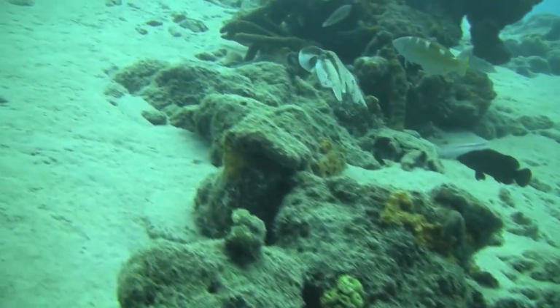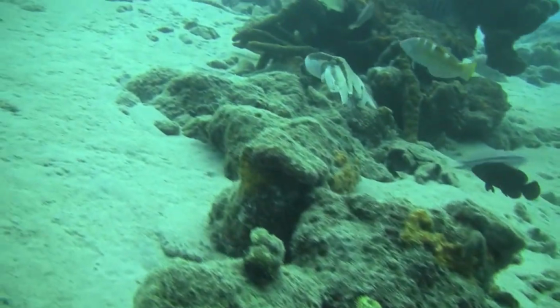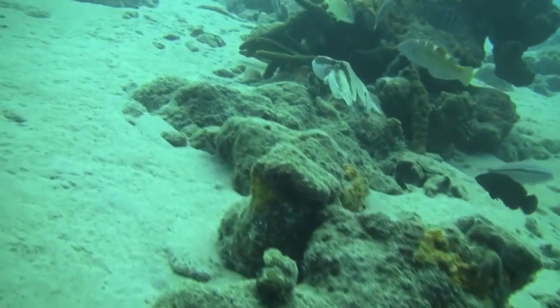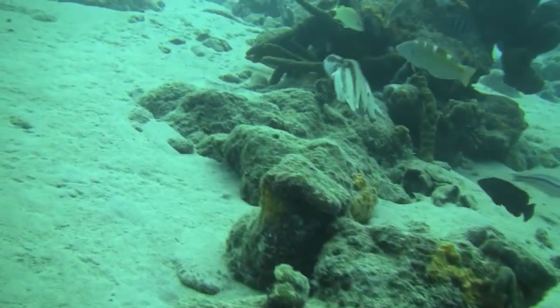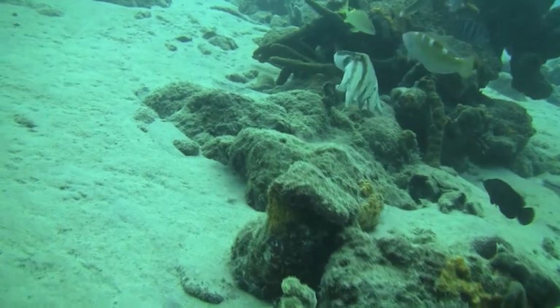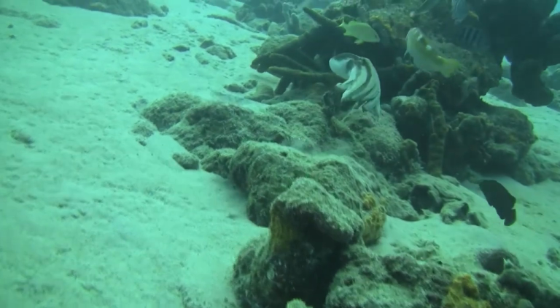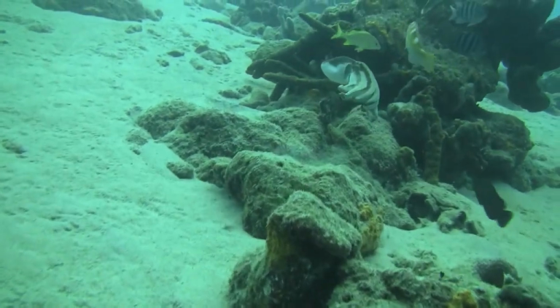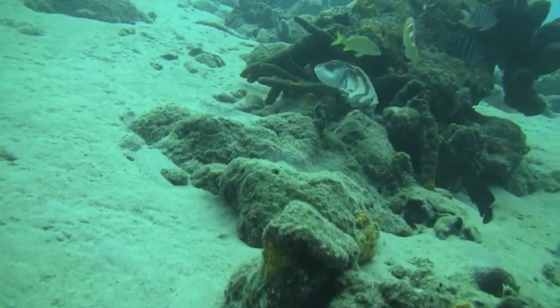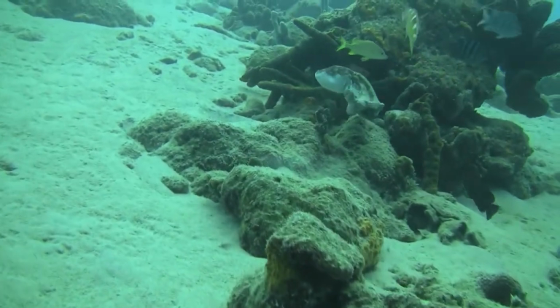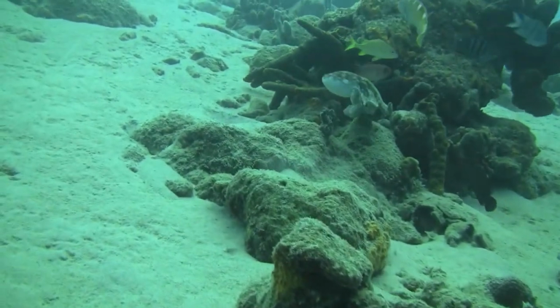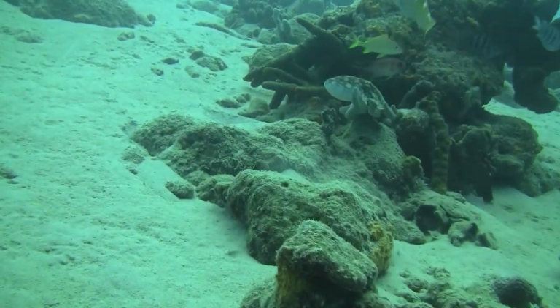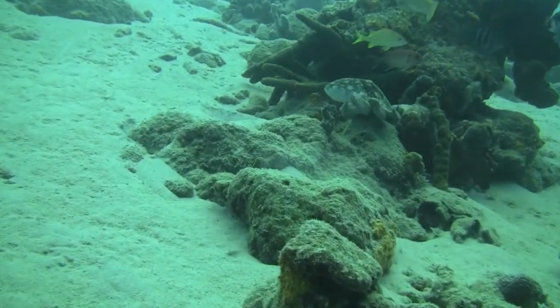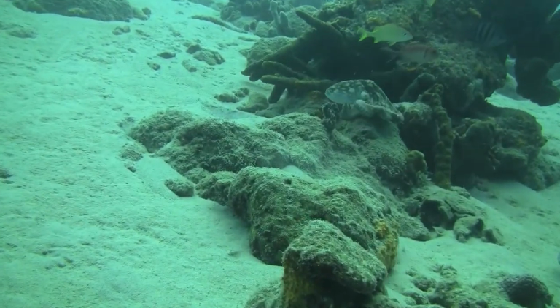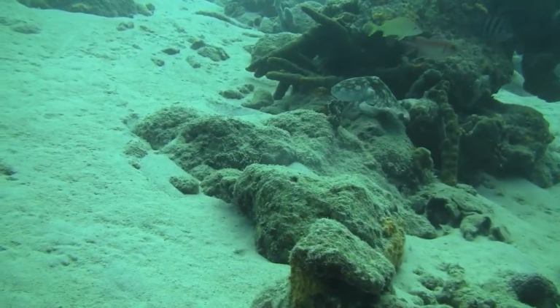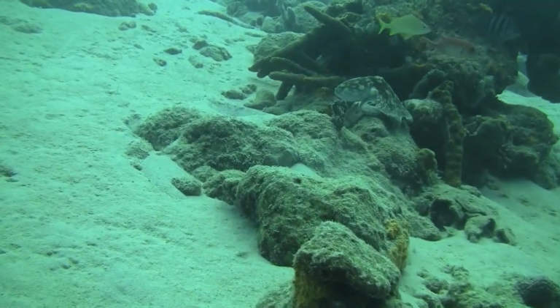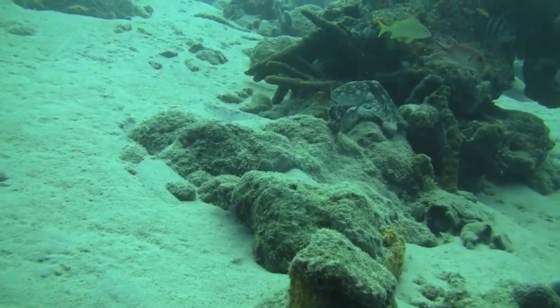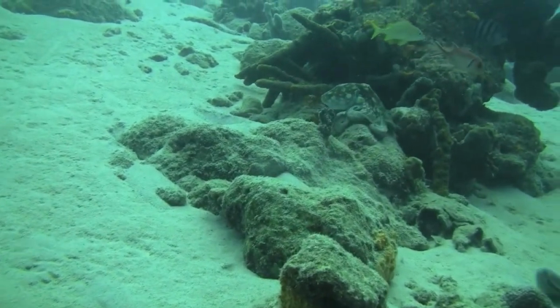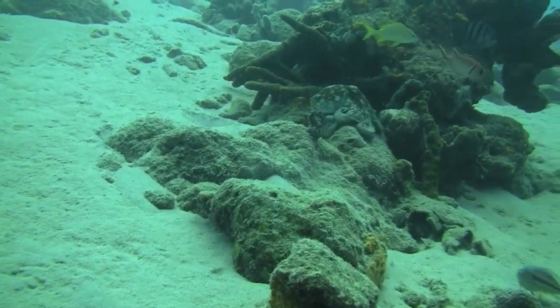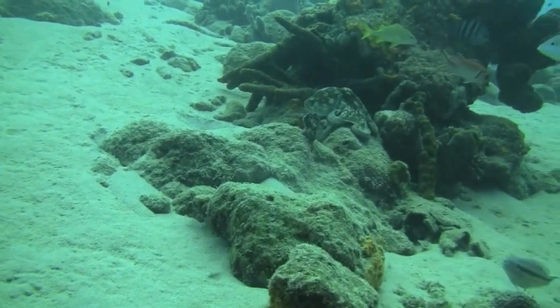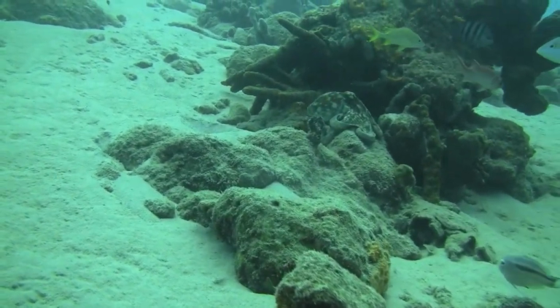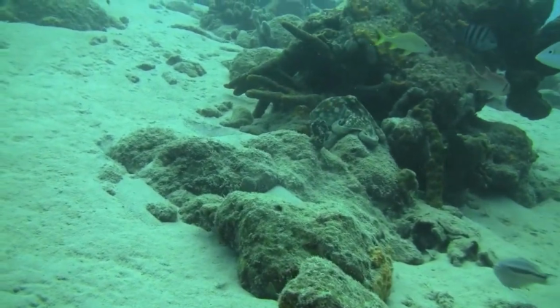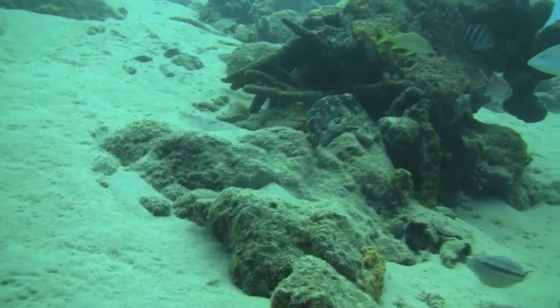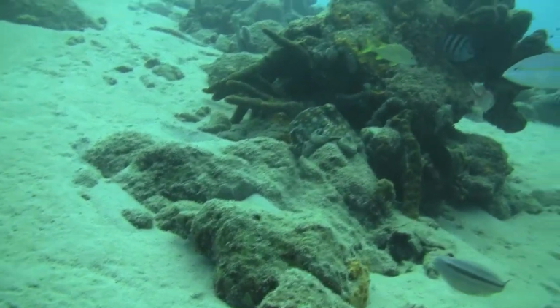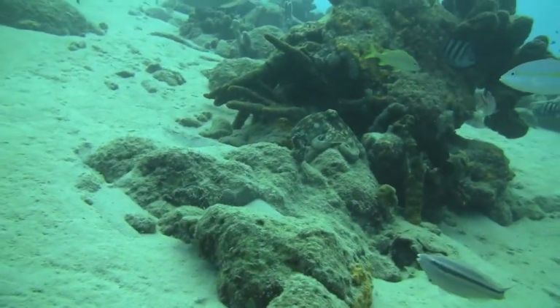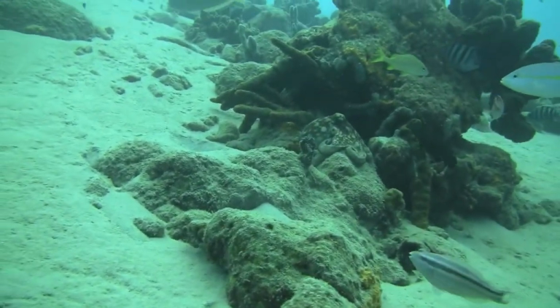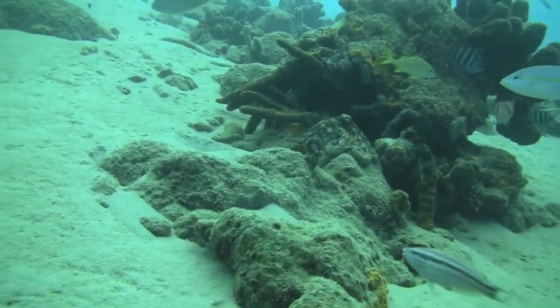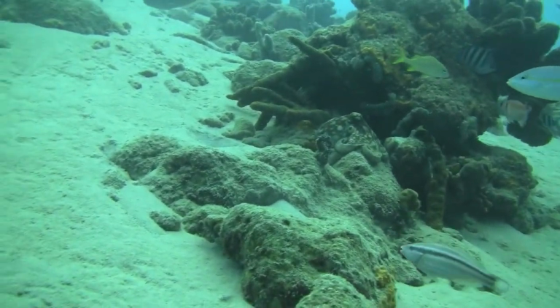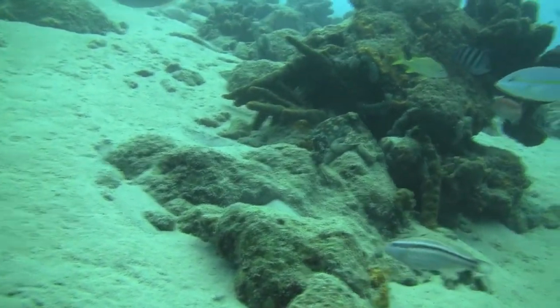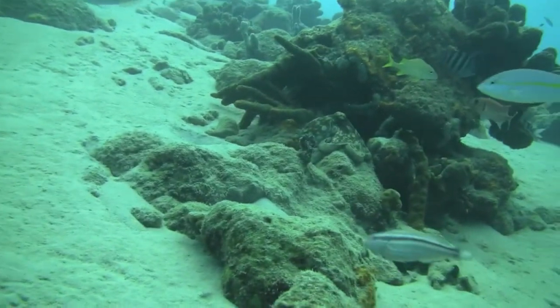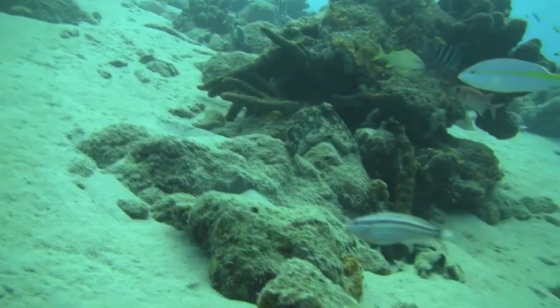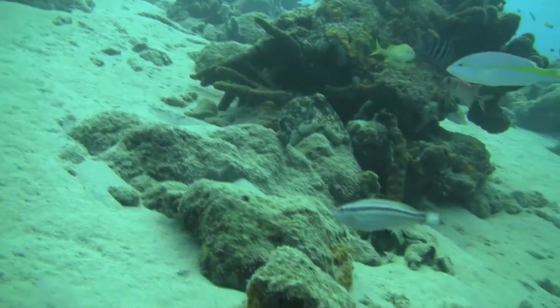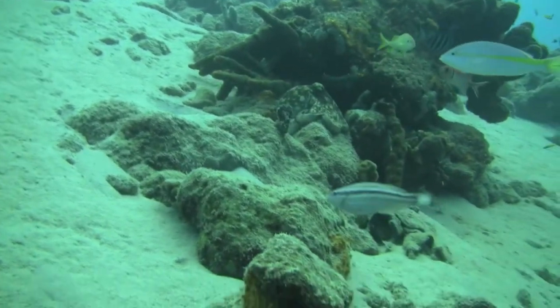On the second swim it moved on to another rock, settled itself completely, and turned into the rock.